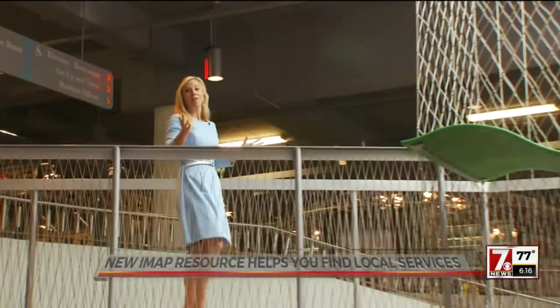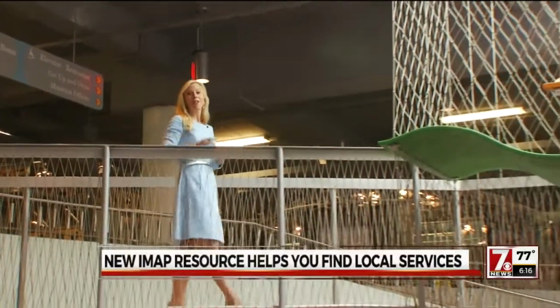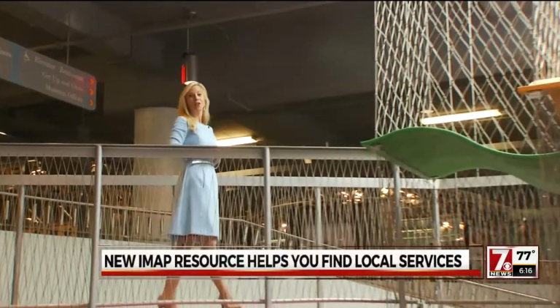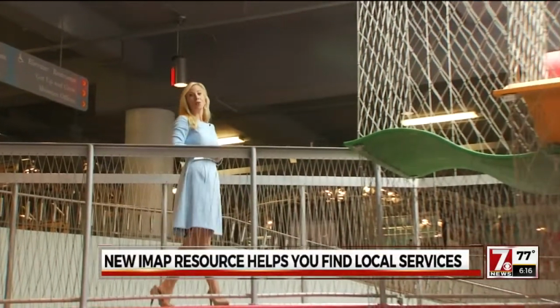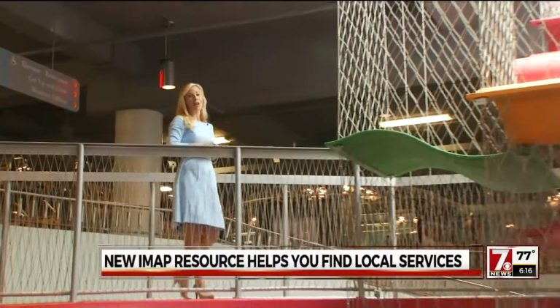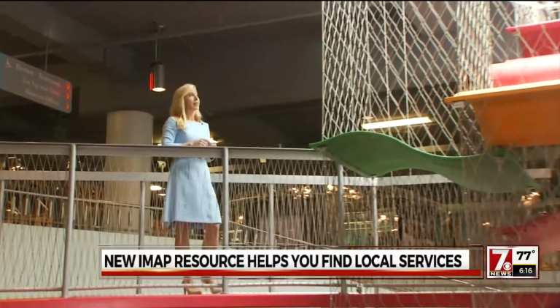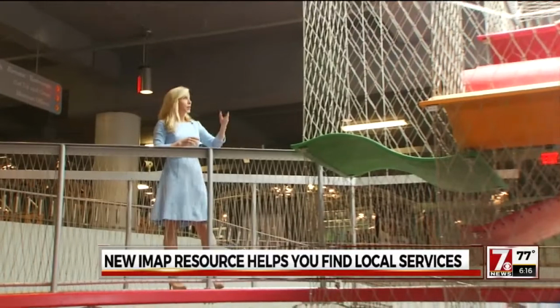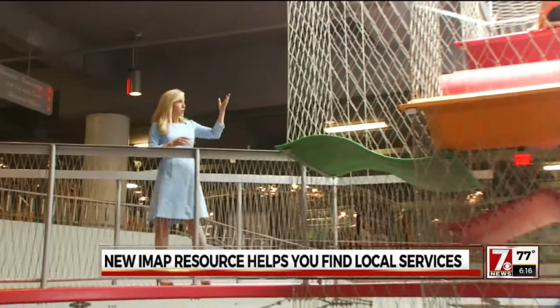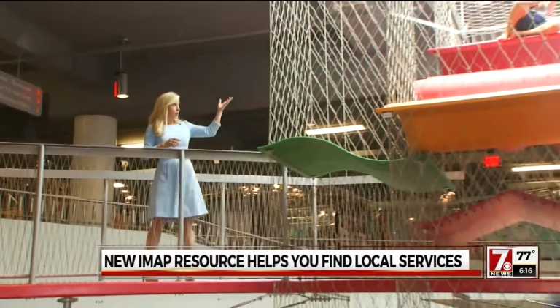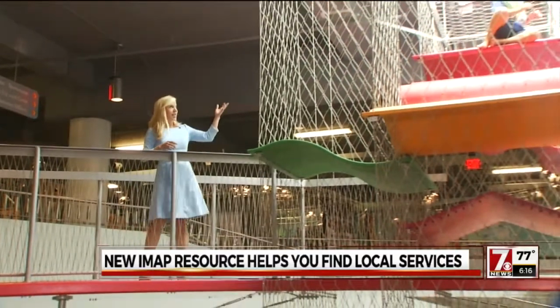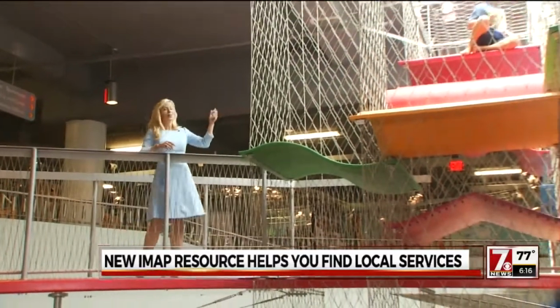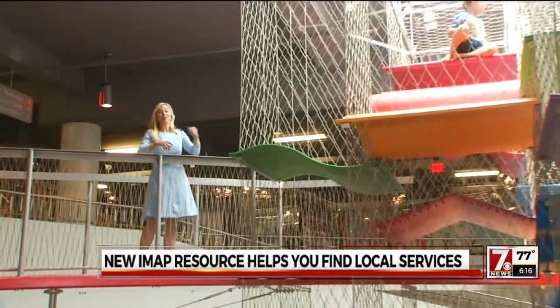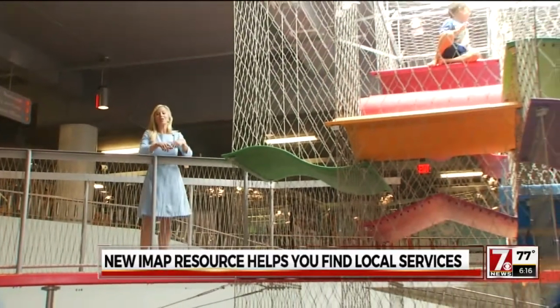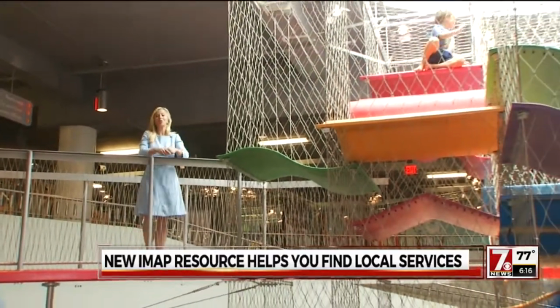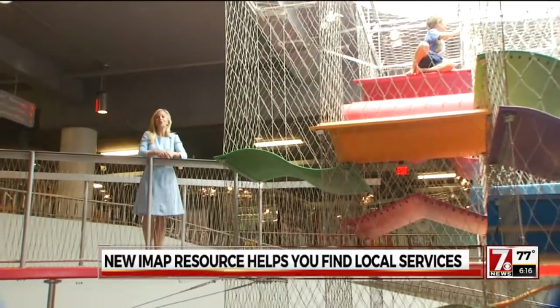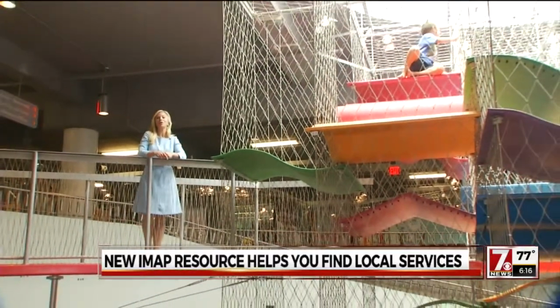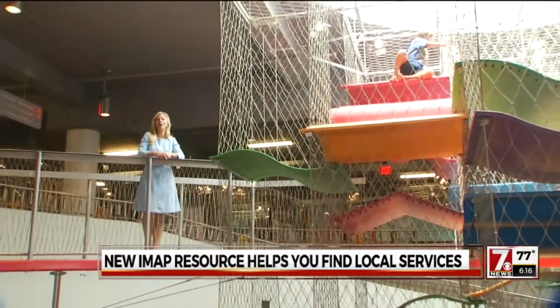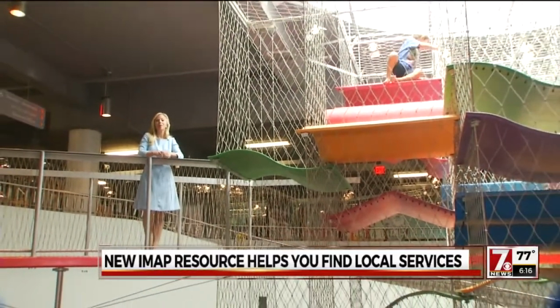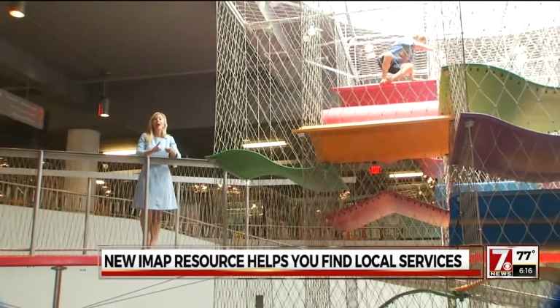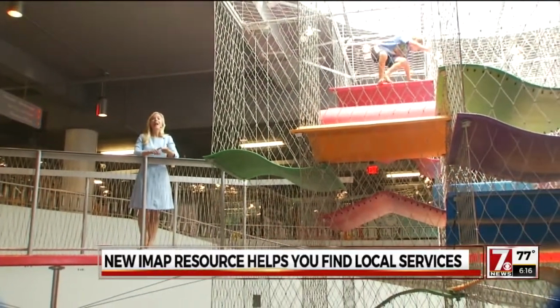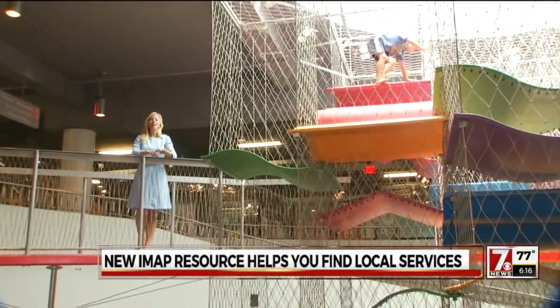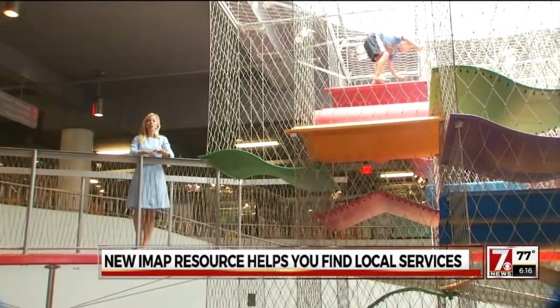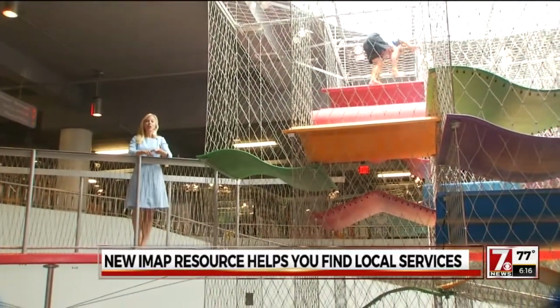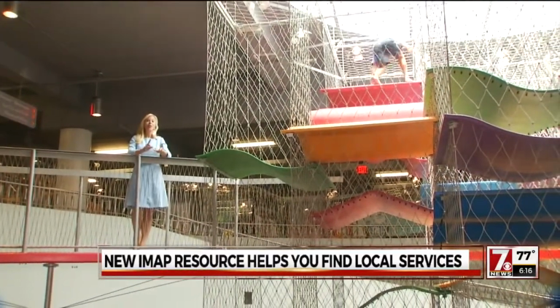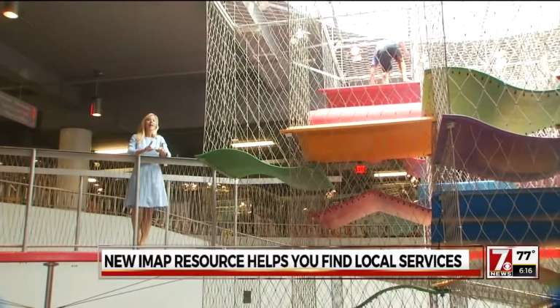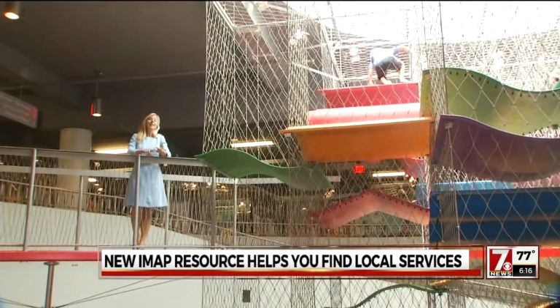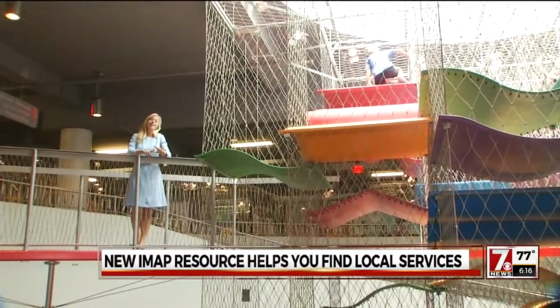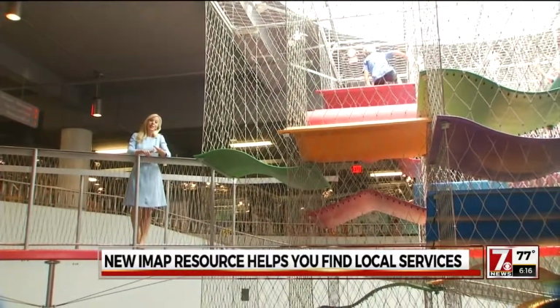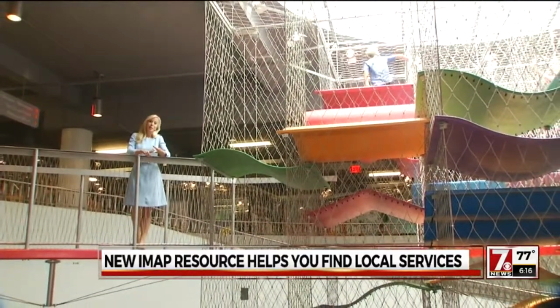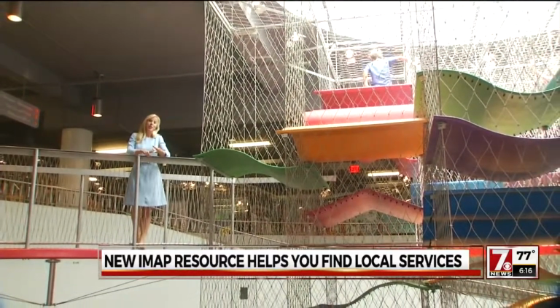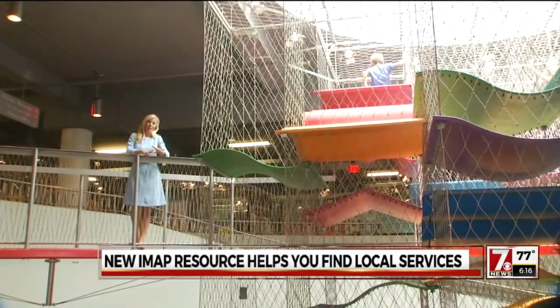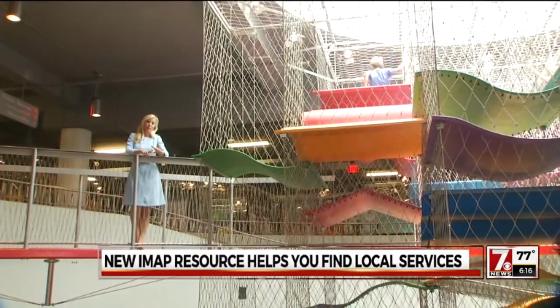Phase two will likely include museums like the Children's Museum, hiking trails, and activities for teenagers.